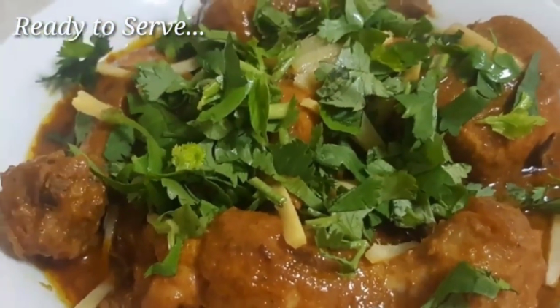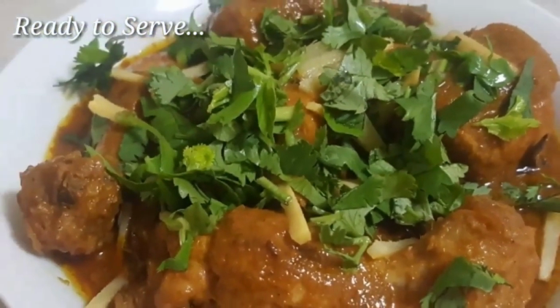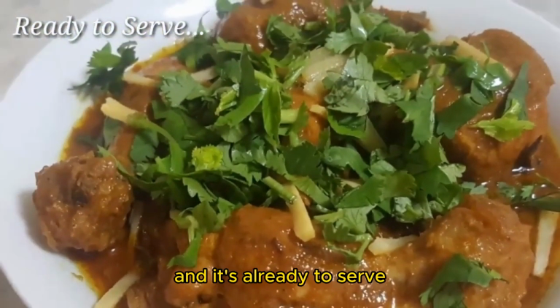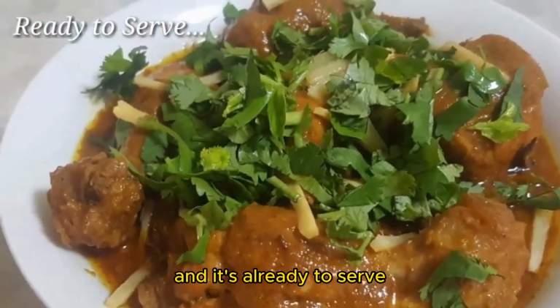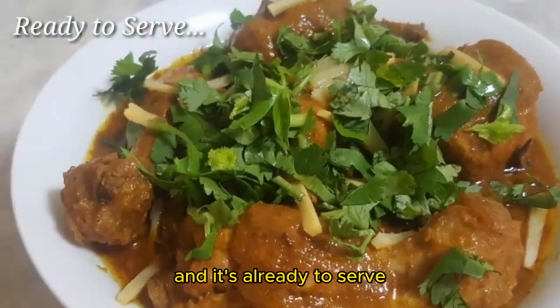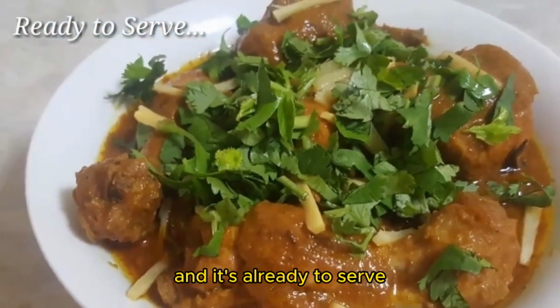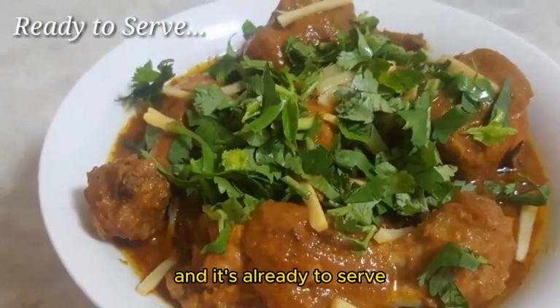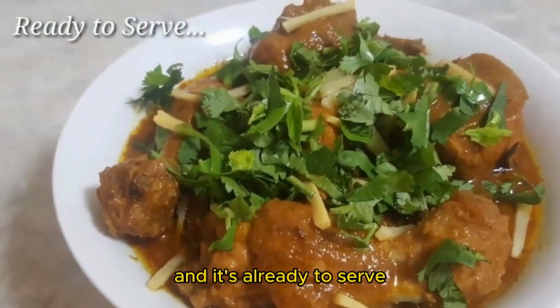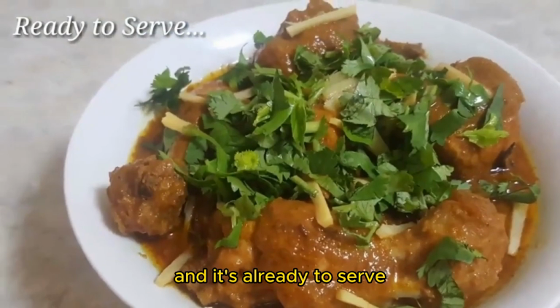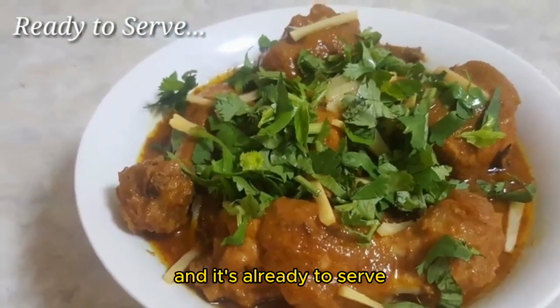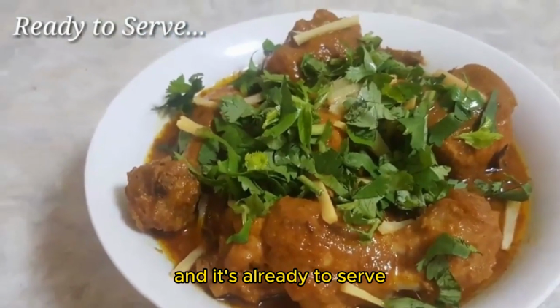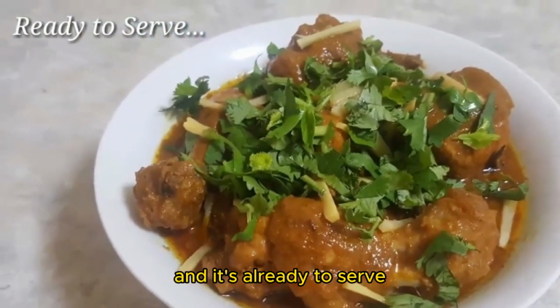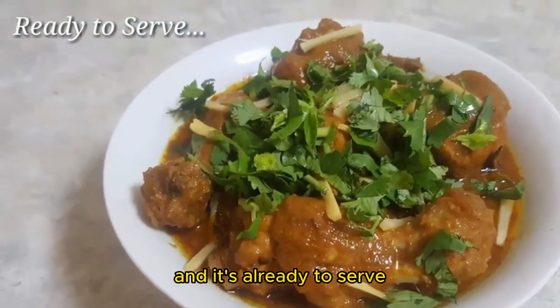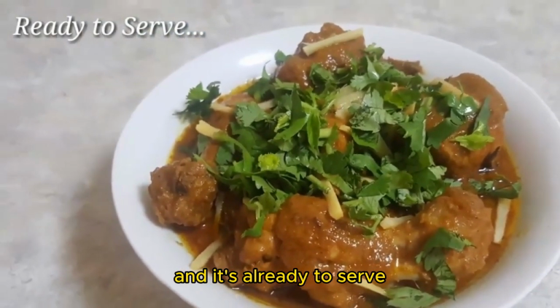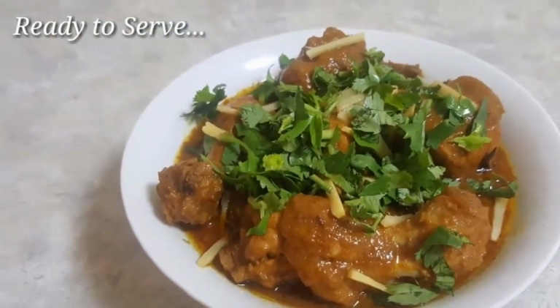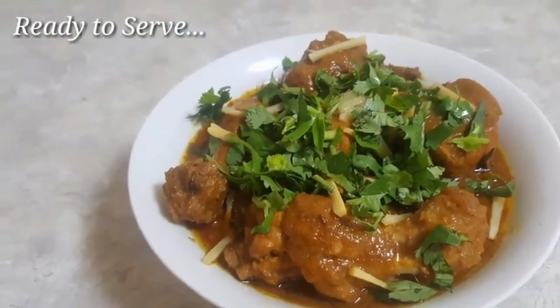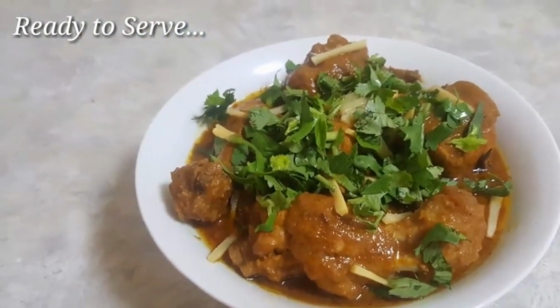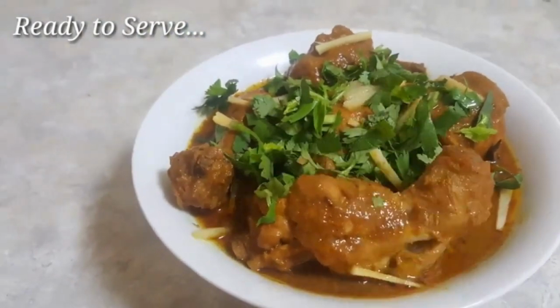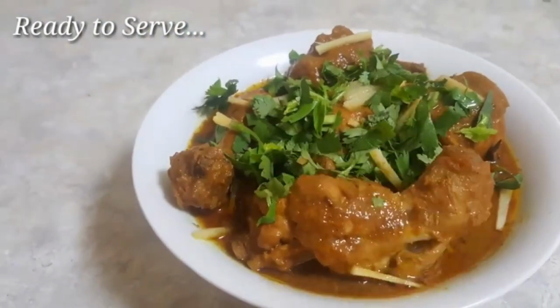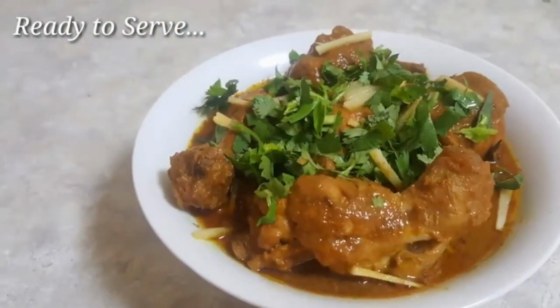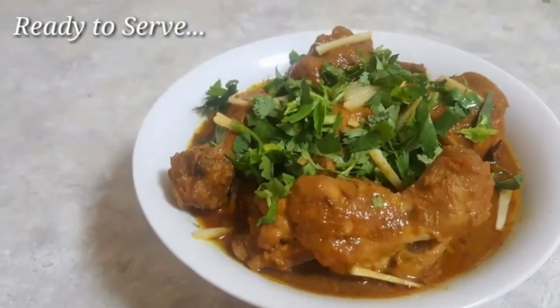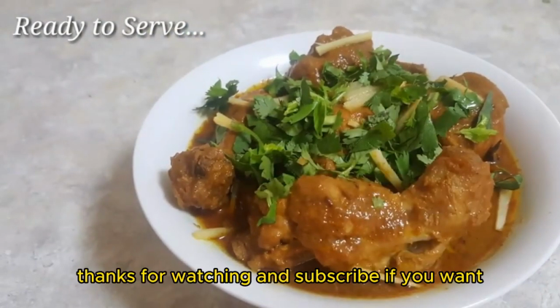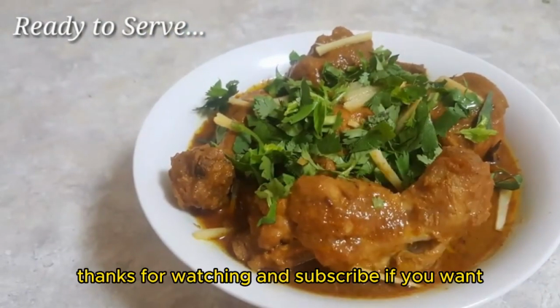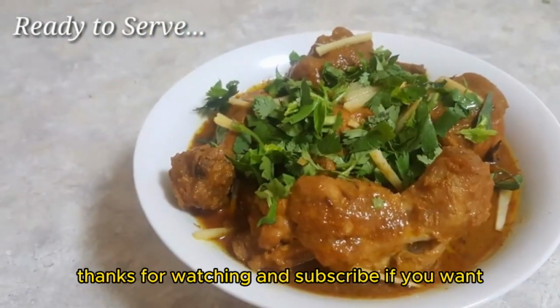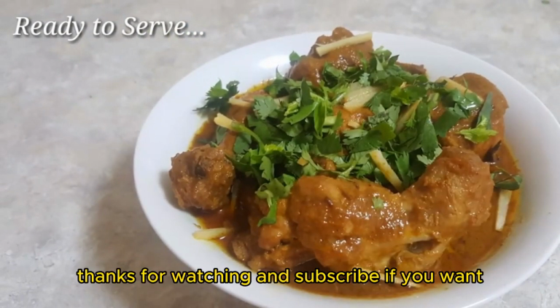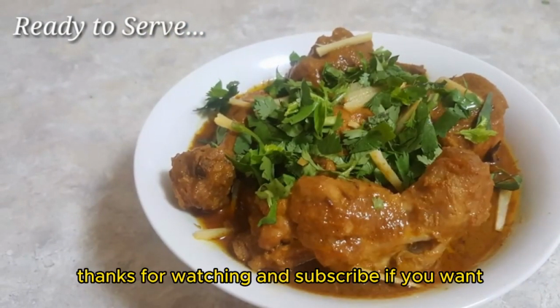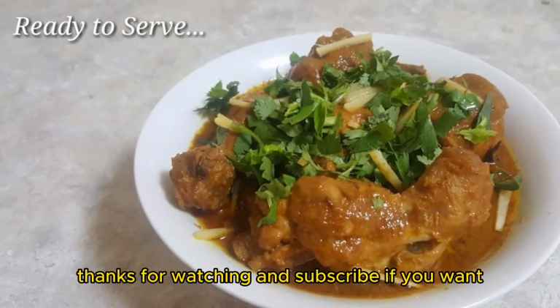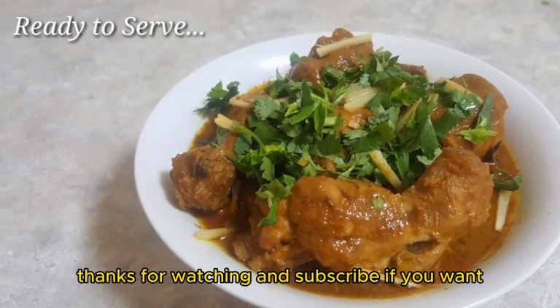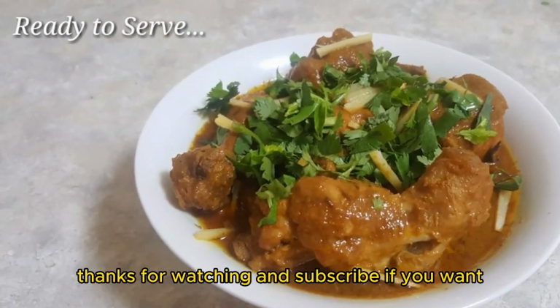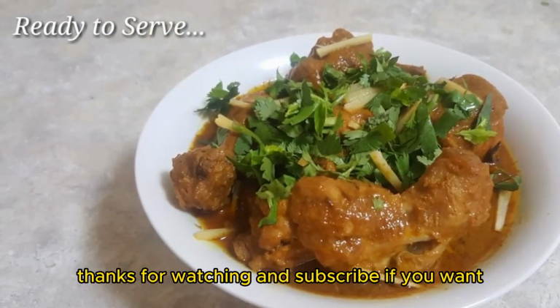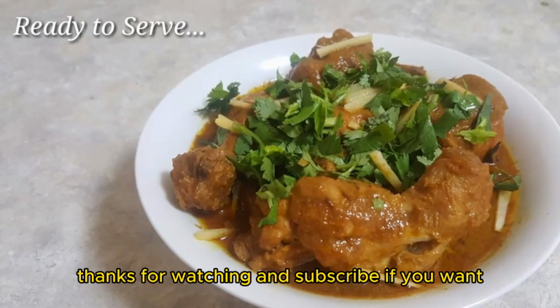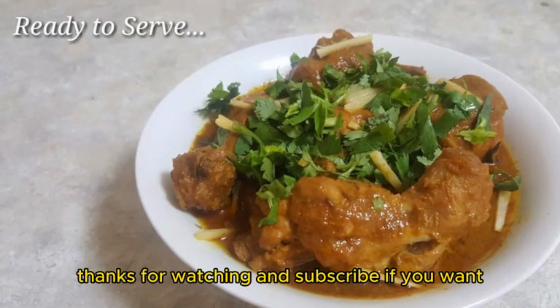And it's all ready to serve. Thanks for watching and subscribe if you want.